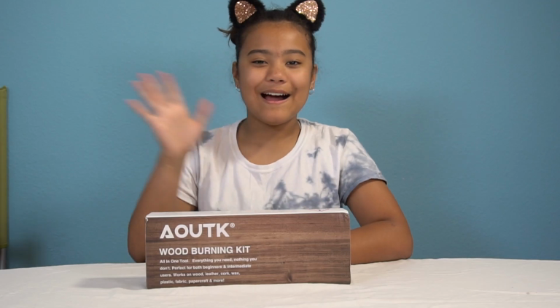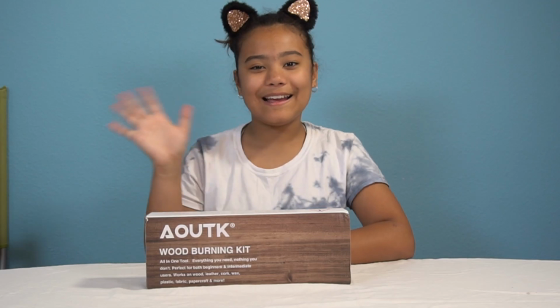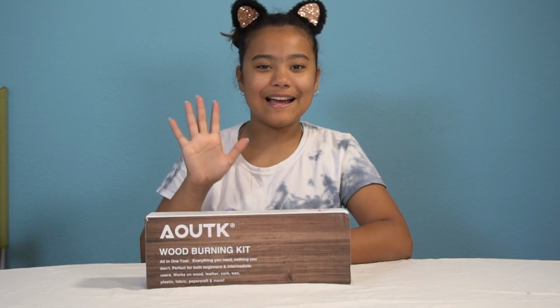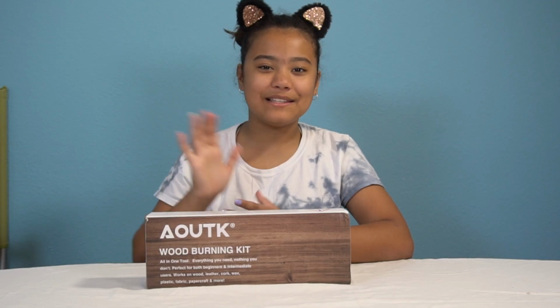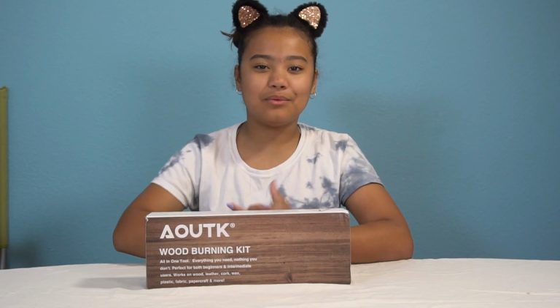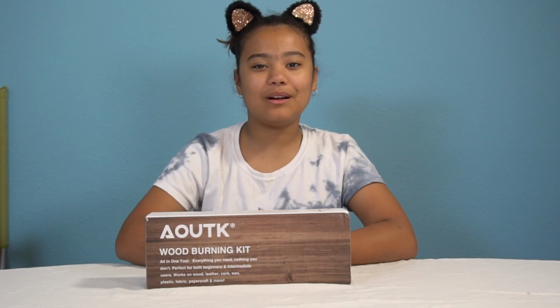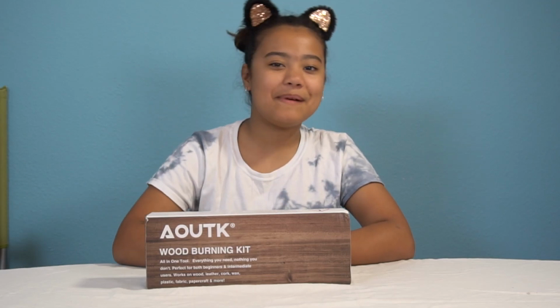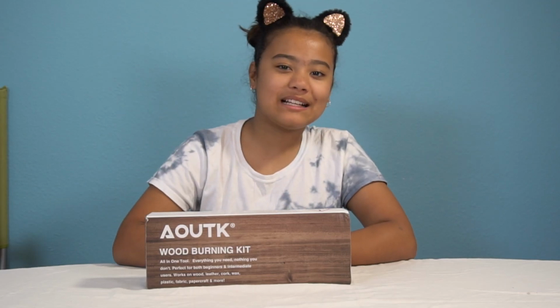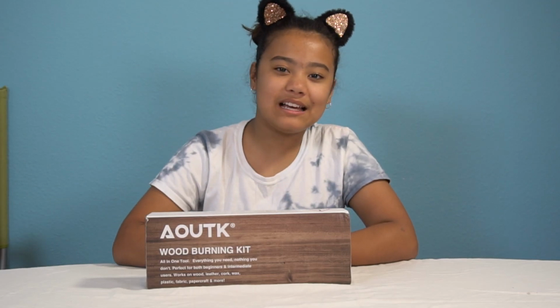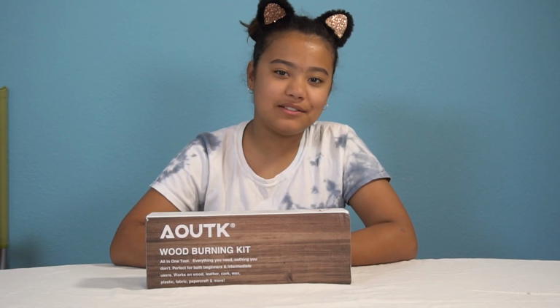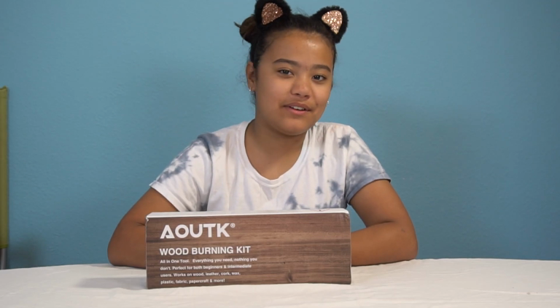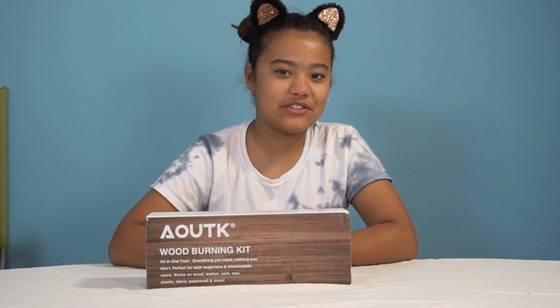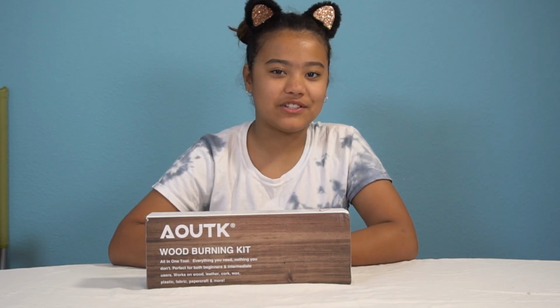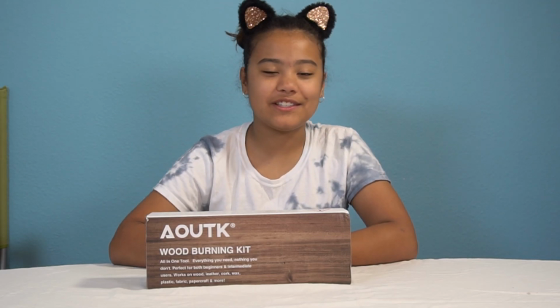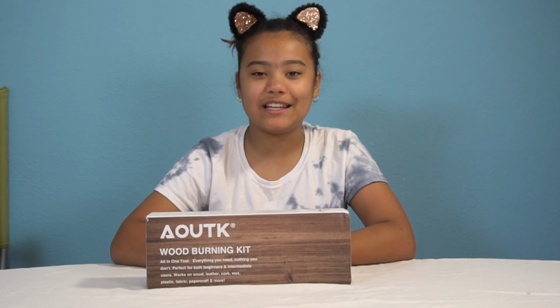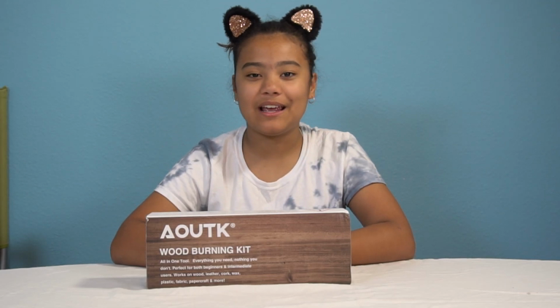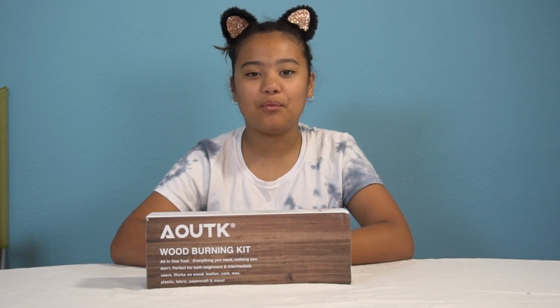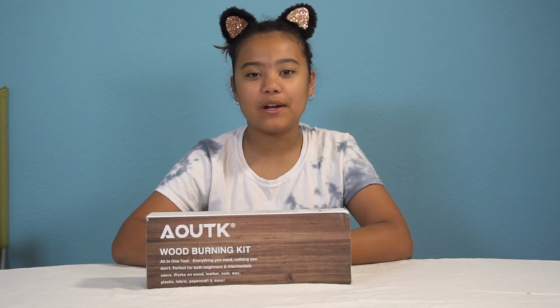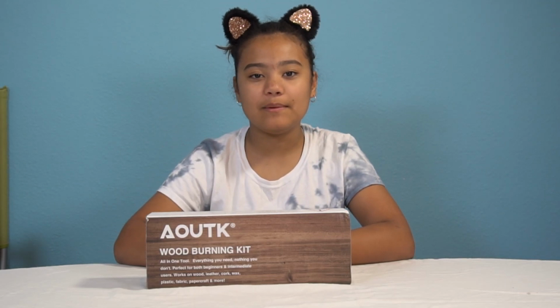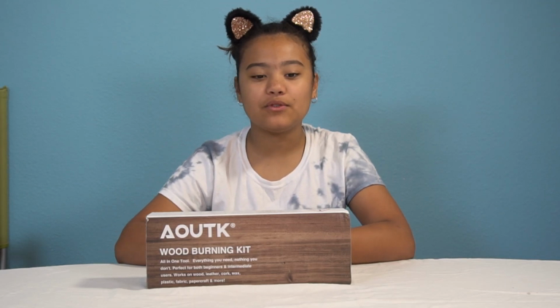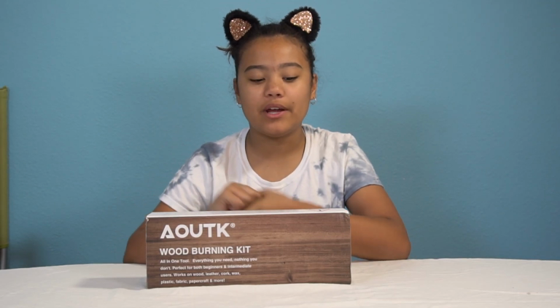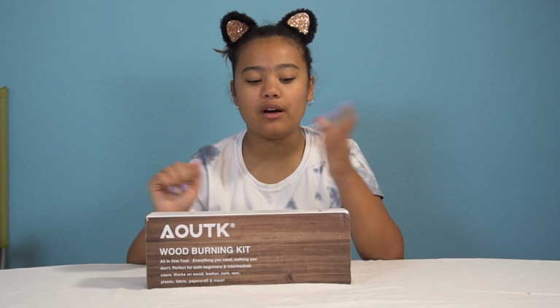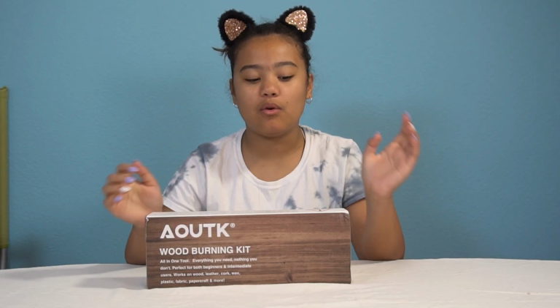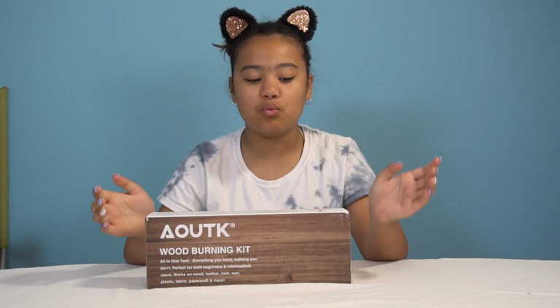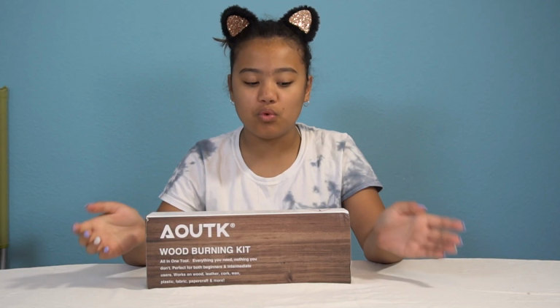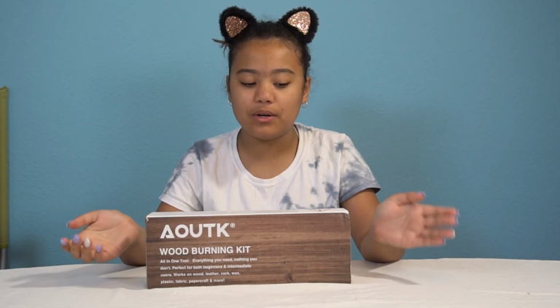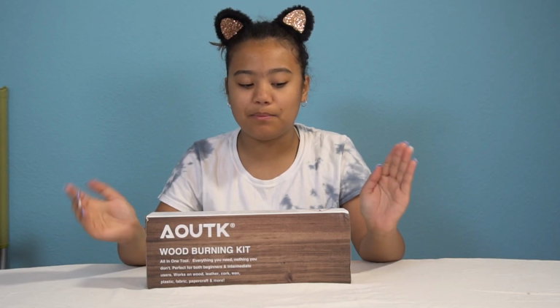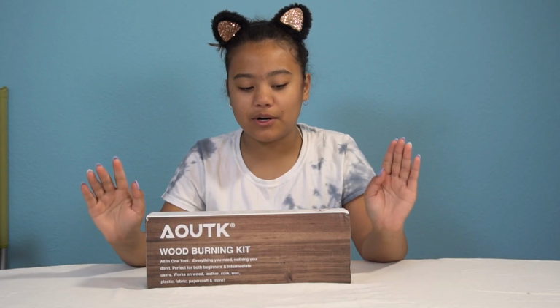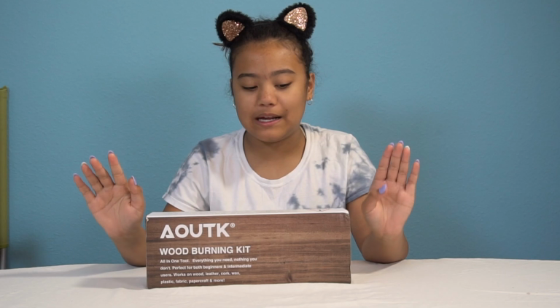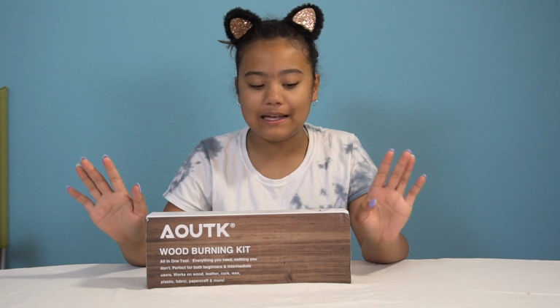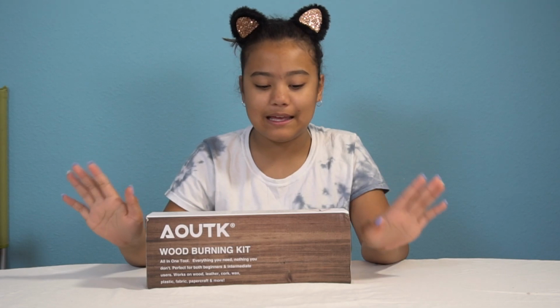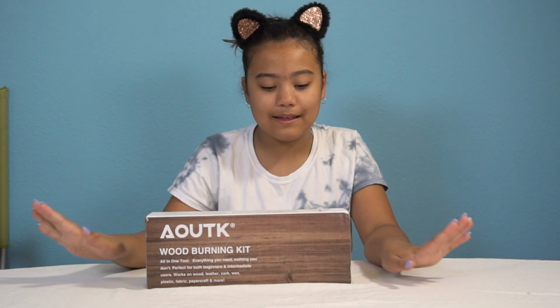Hi guys, welcome back to L's Adventures. Today we're gonna be trying a wood burning kit.